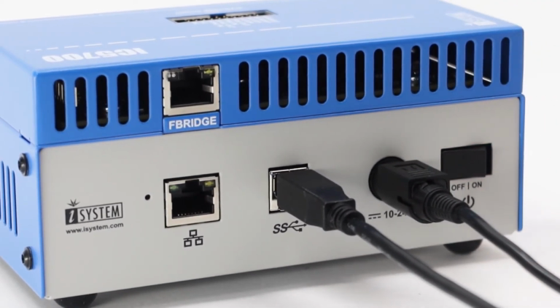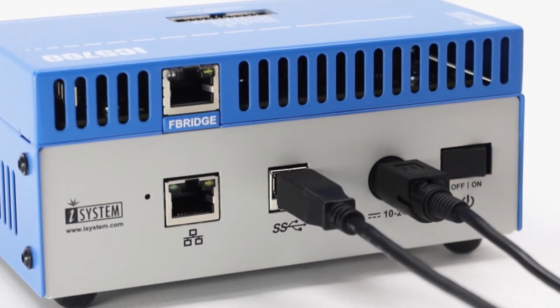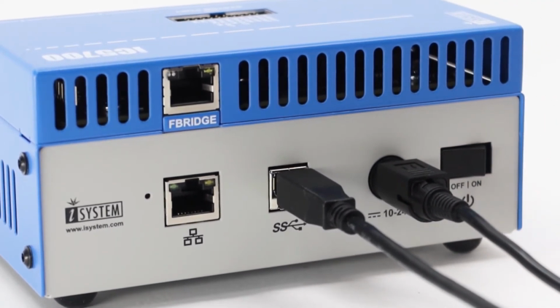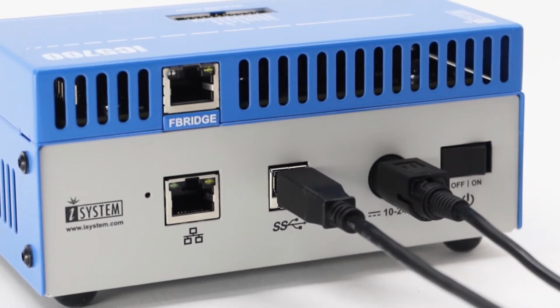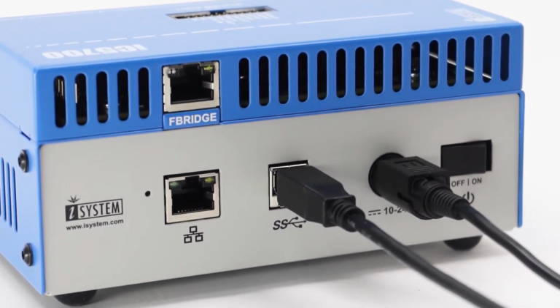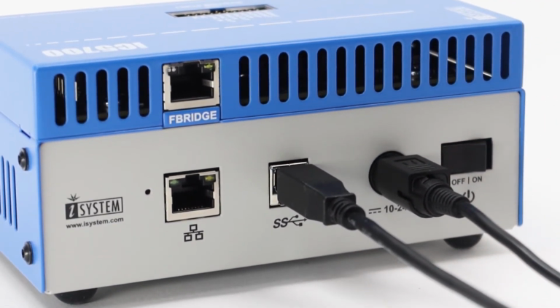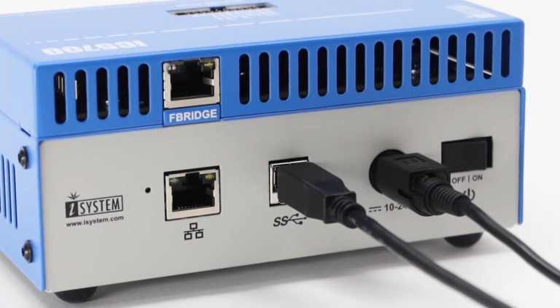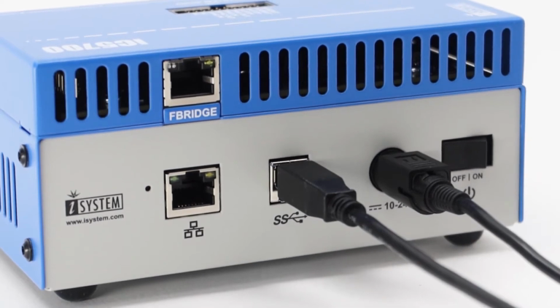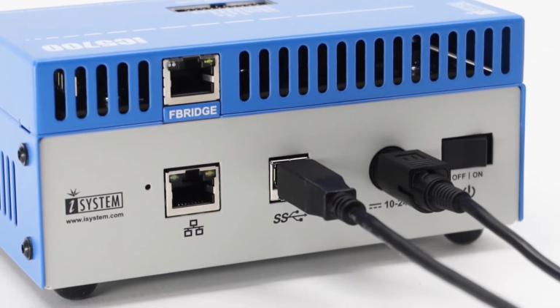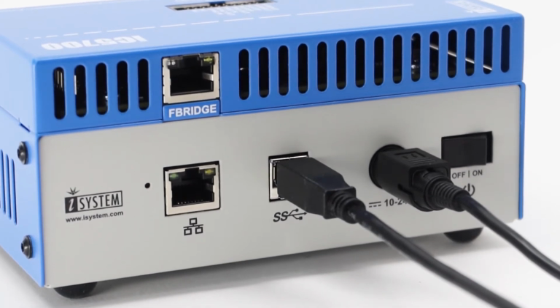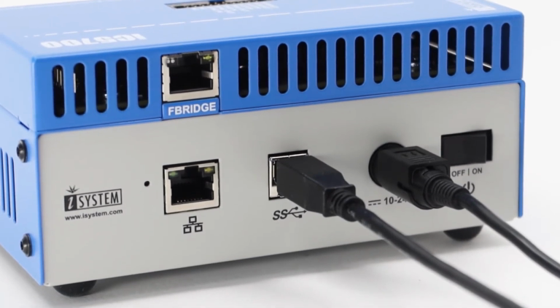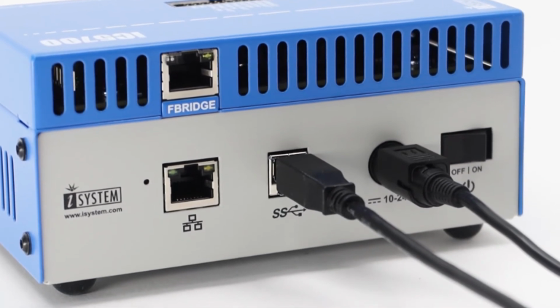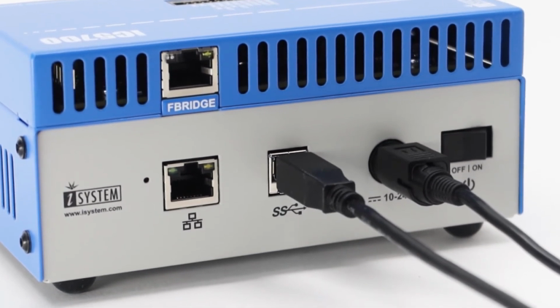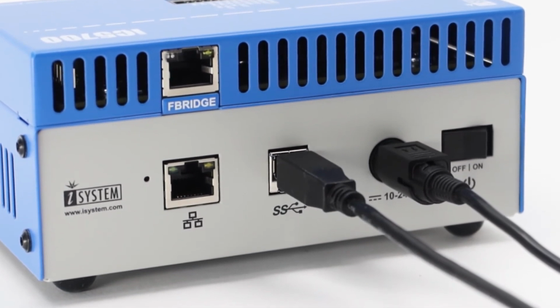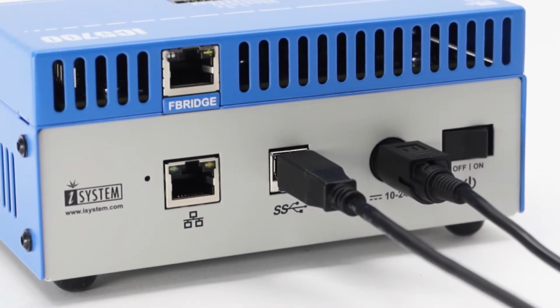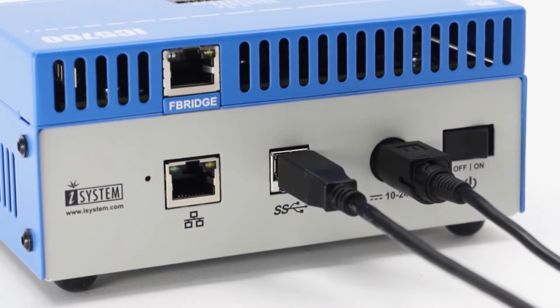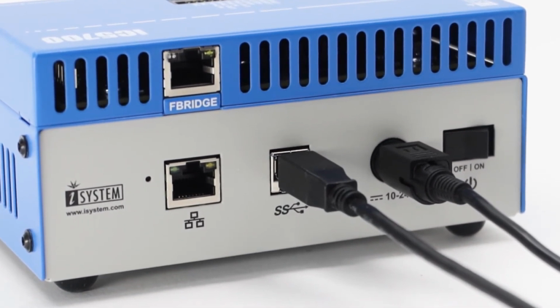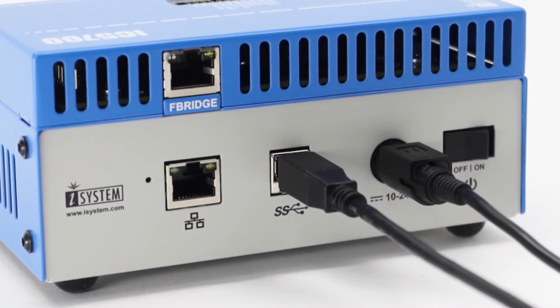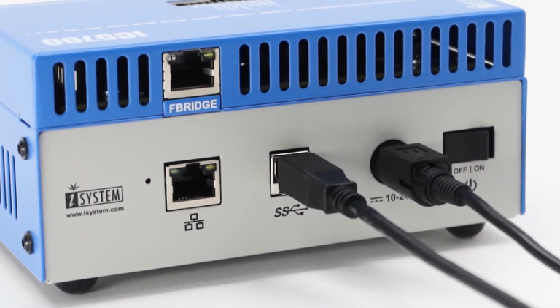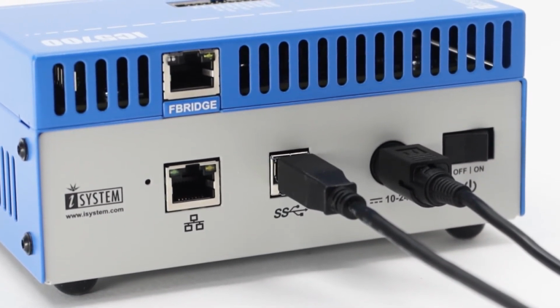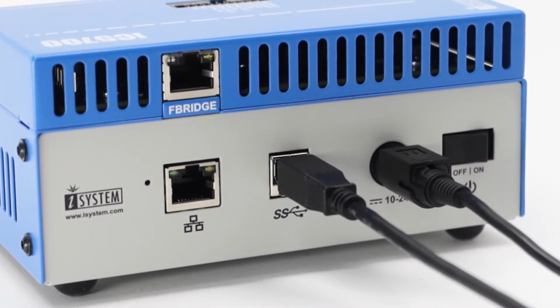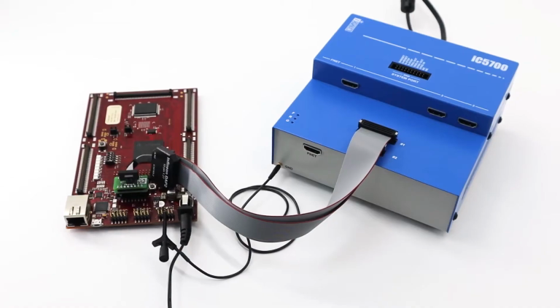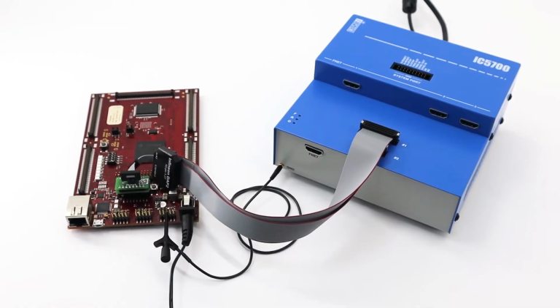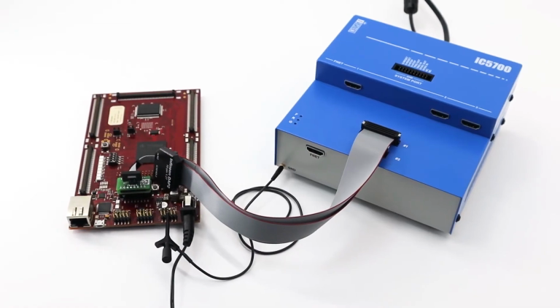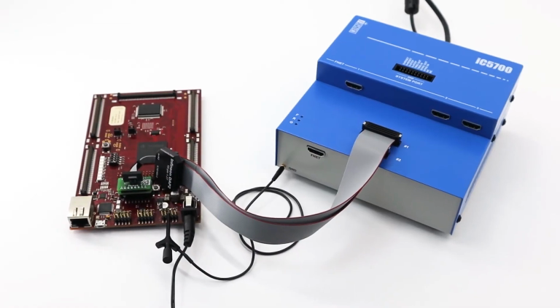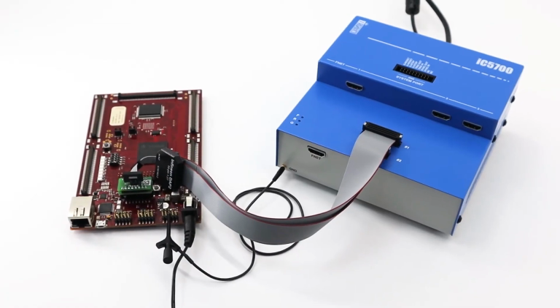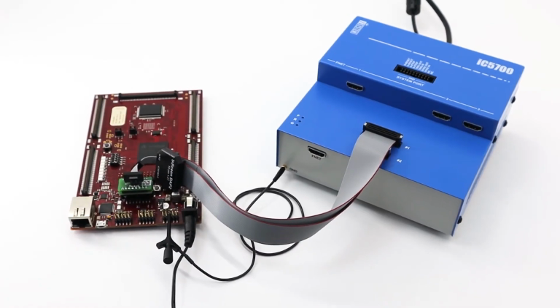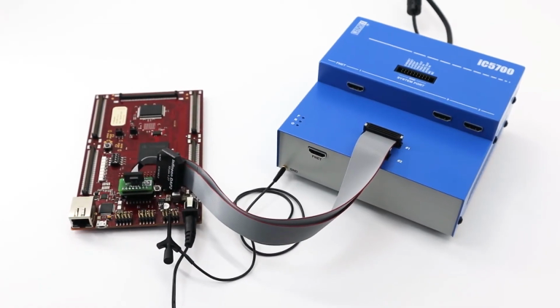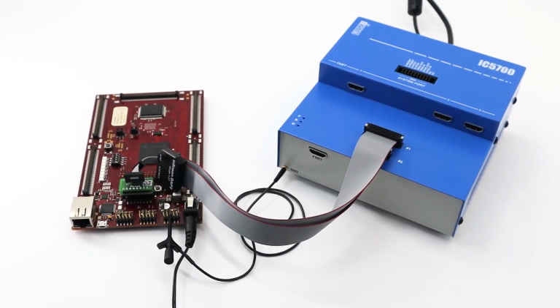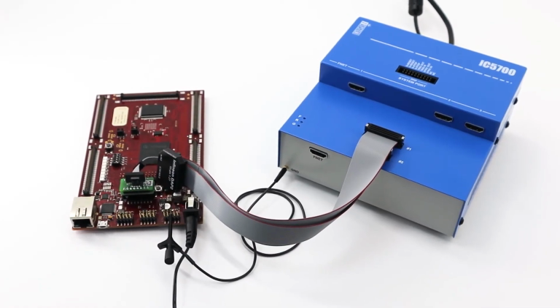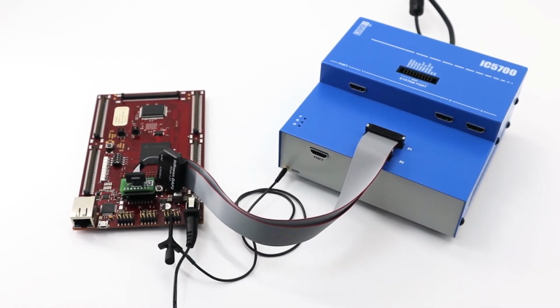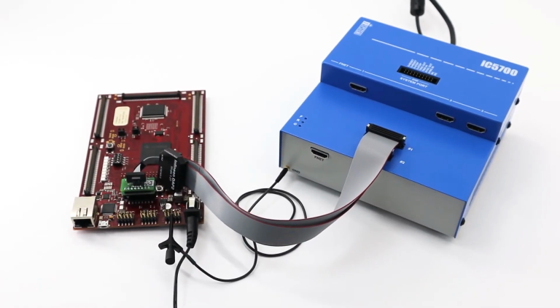First, you power off your target, then the blue box, and lastly your PC.